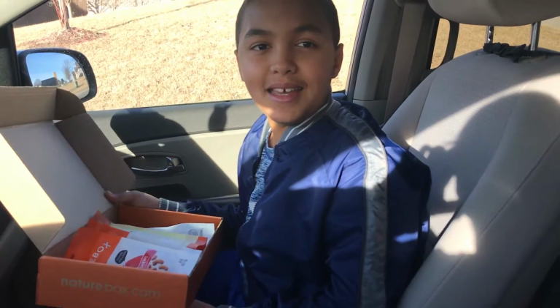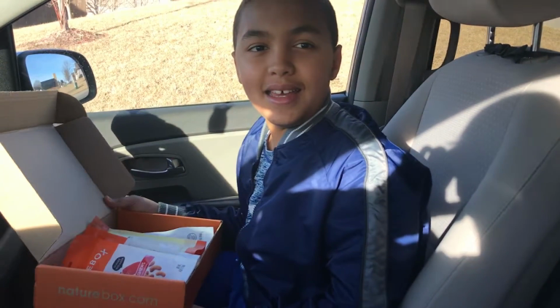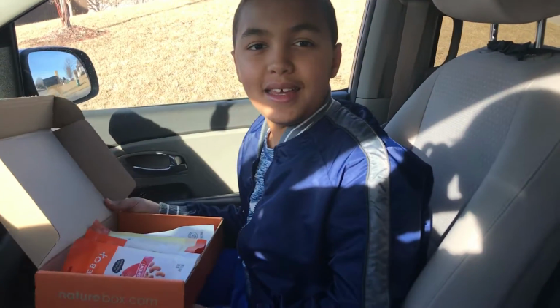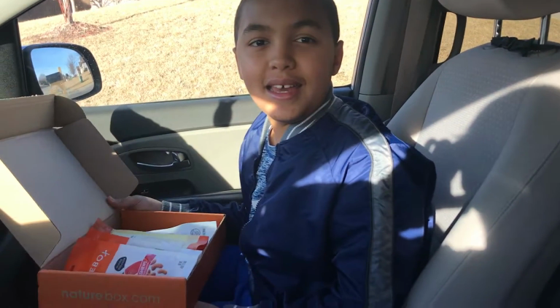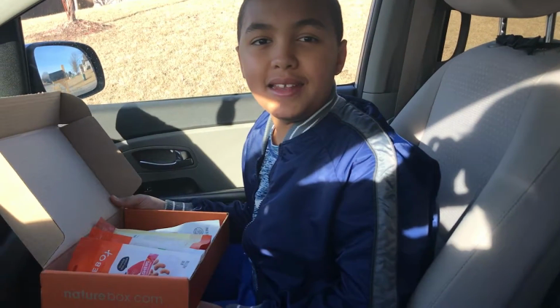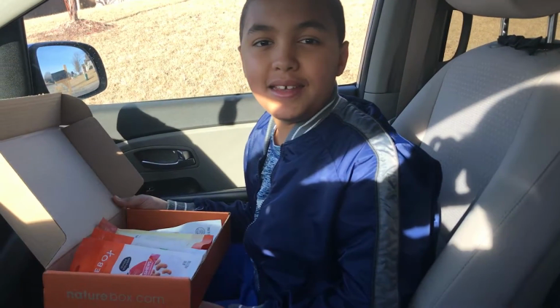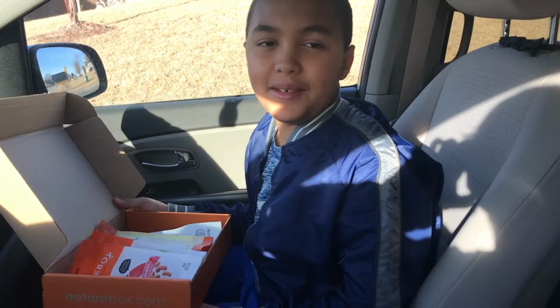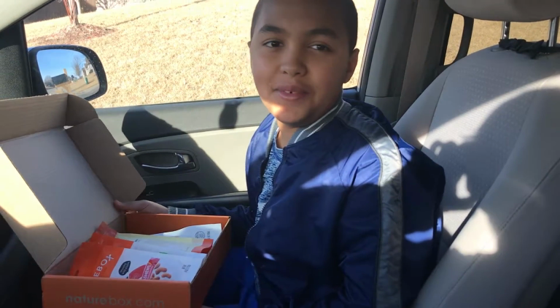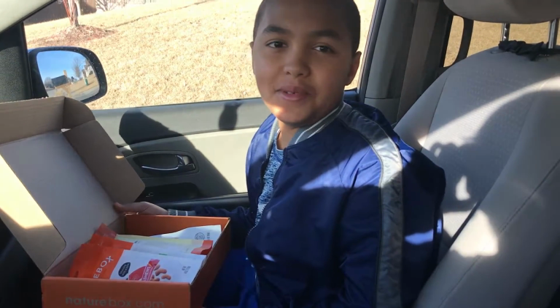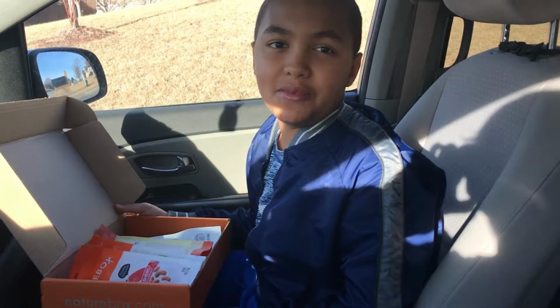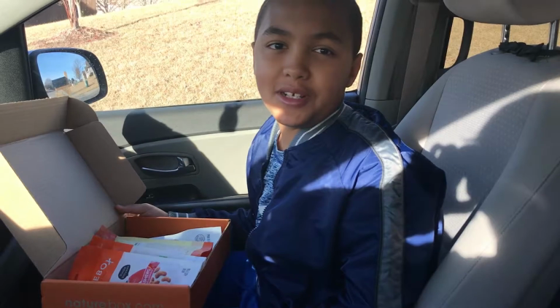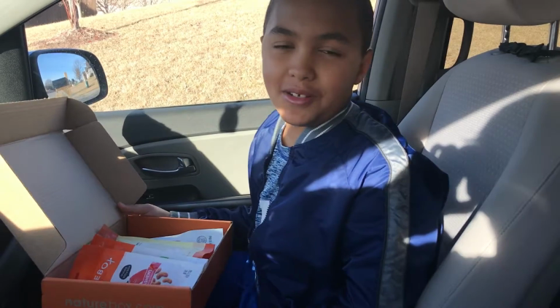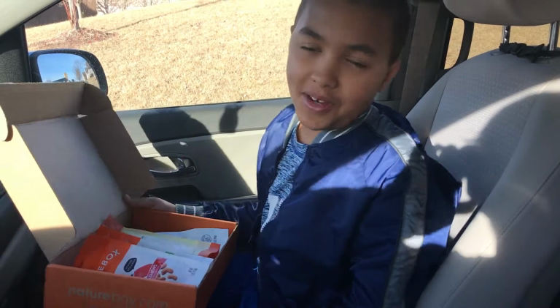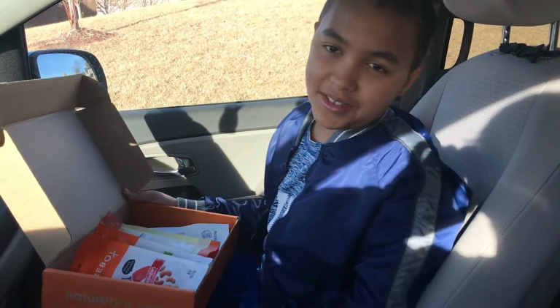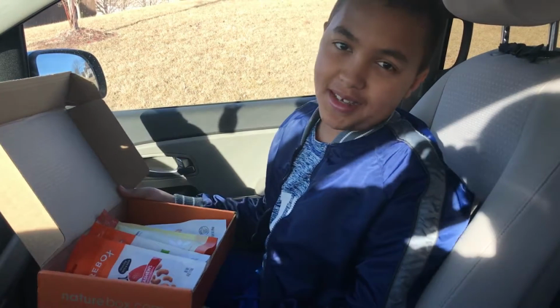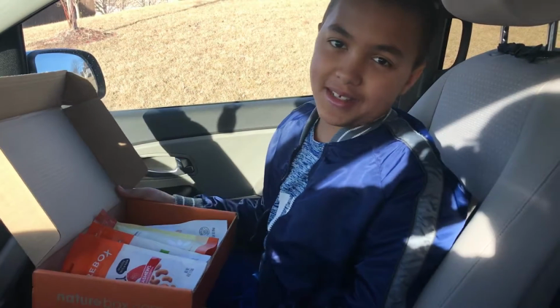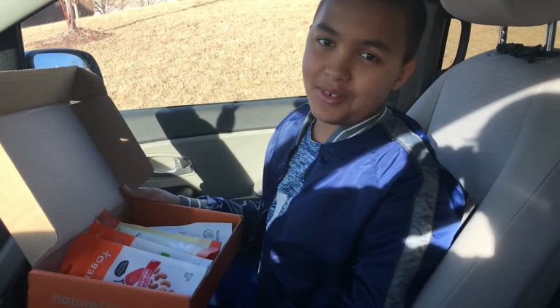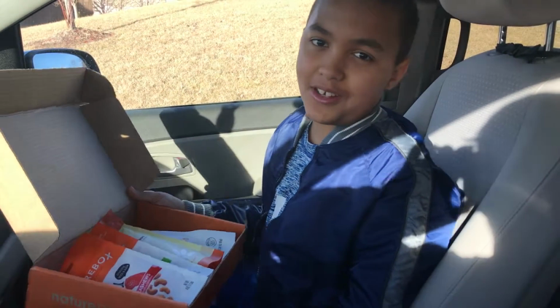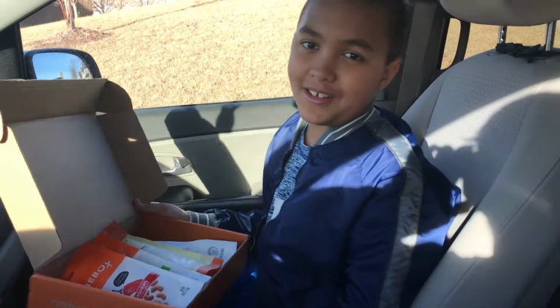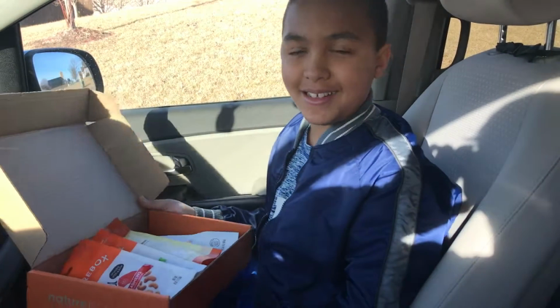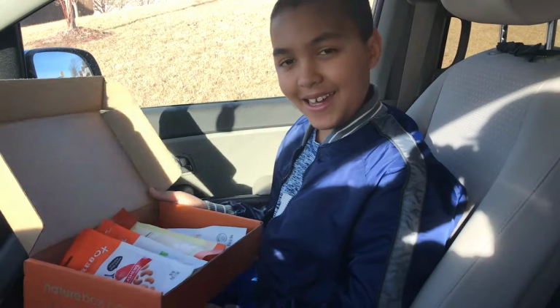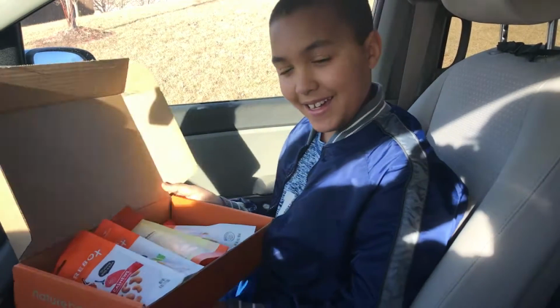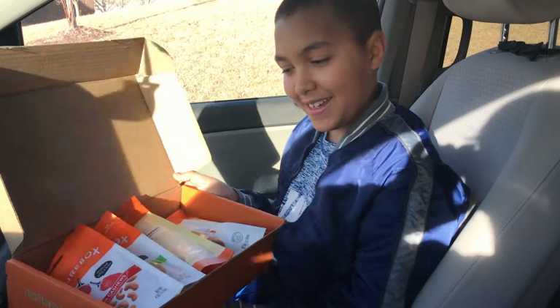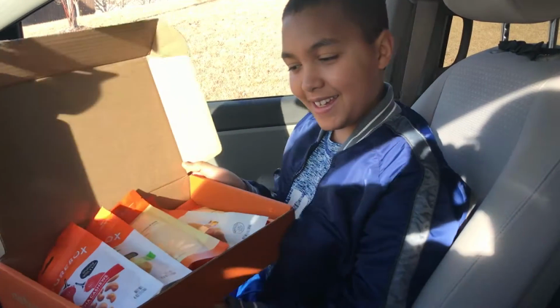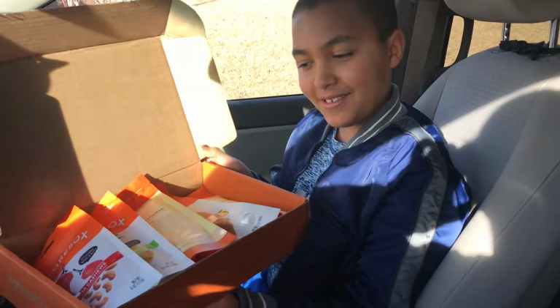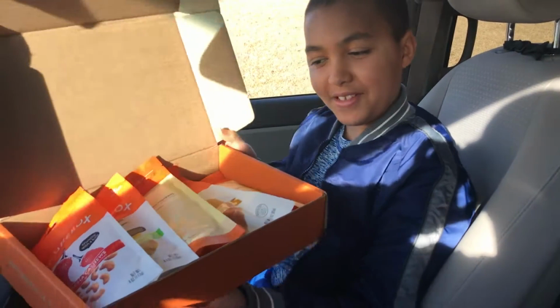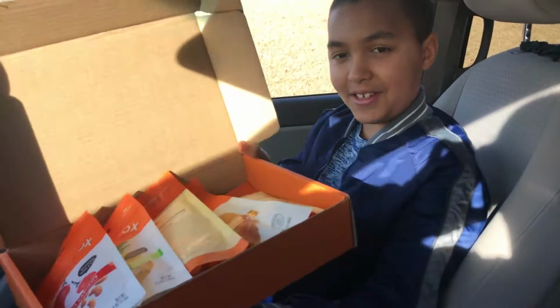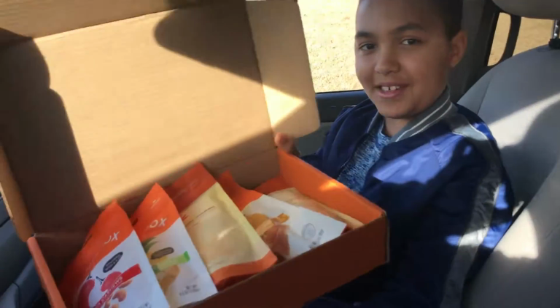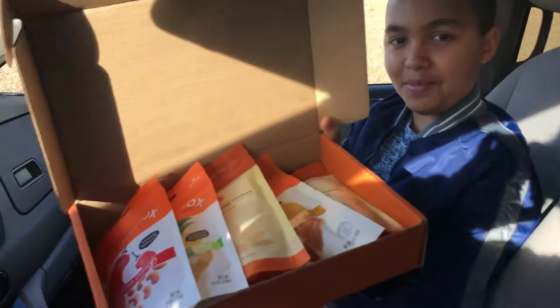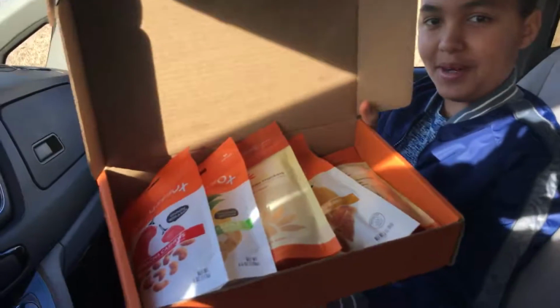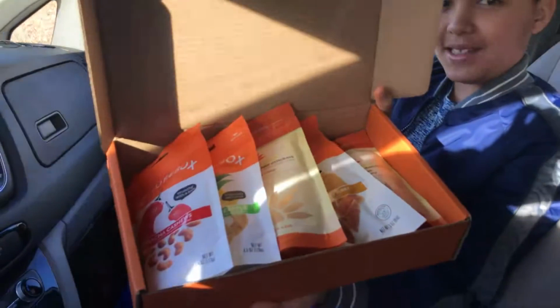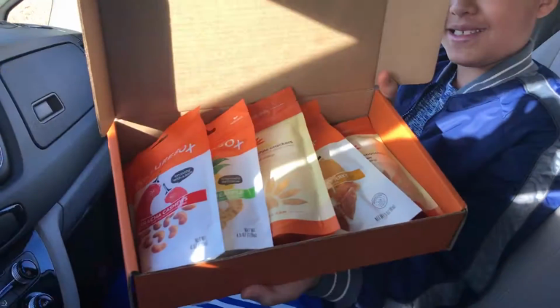Thanks, Colin. The movie we're going to watch tonight is Wonder. Here's the look of the box — six snacks total.